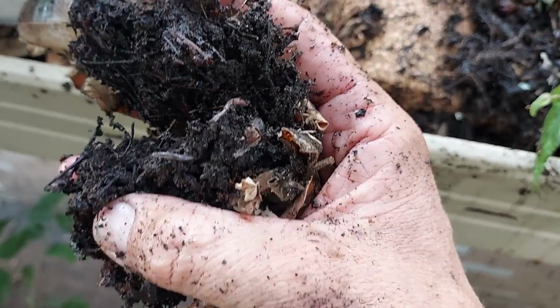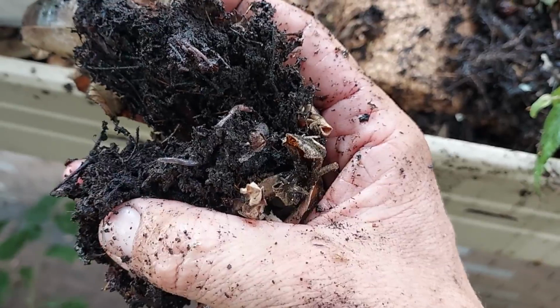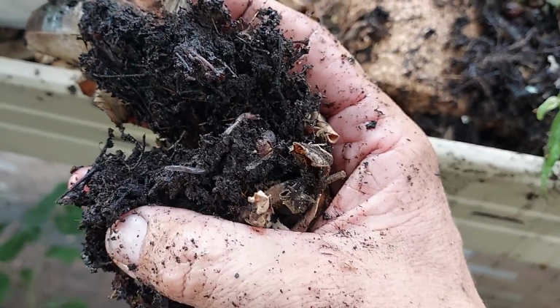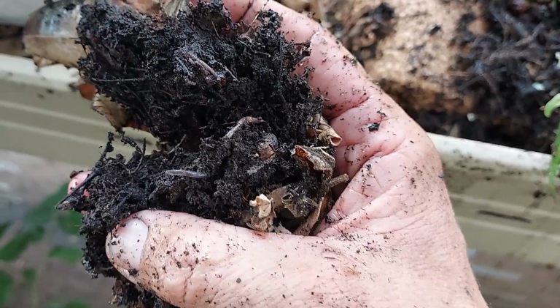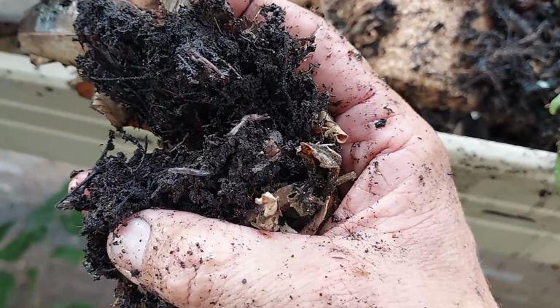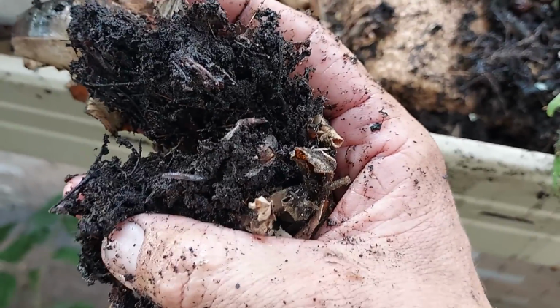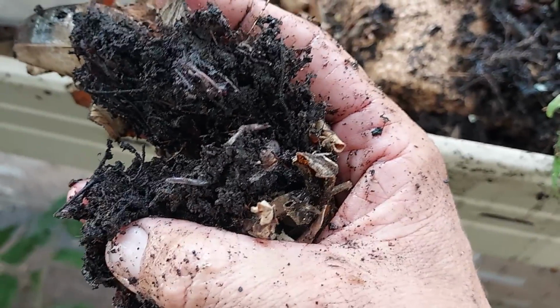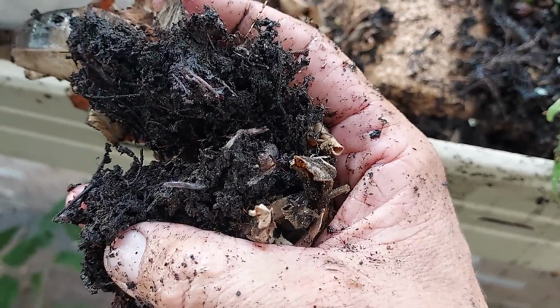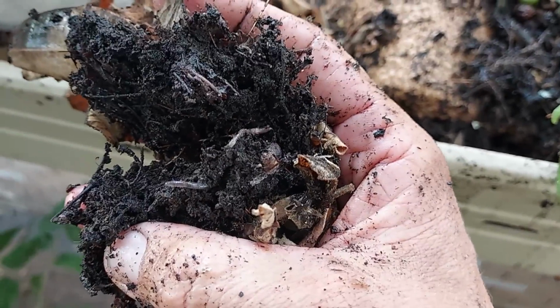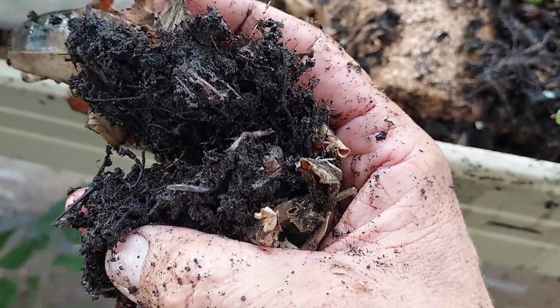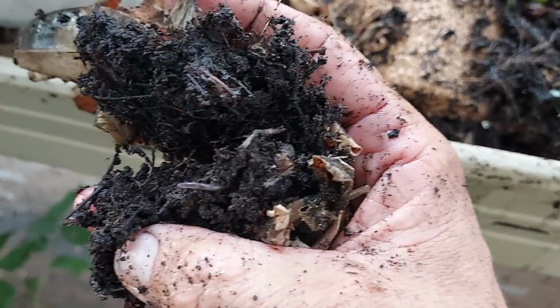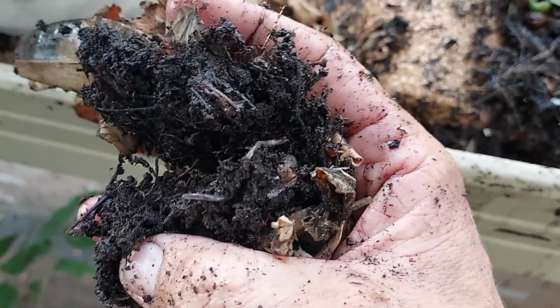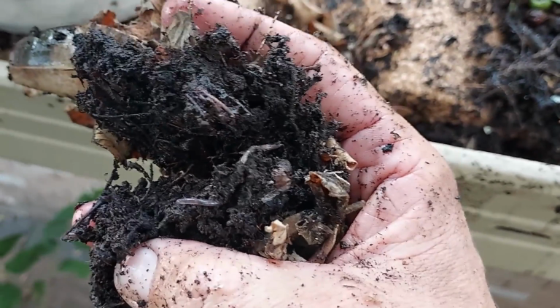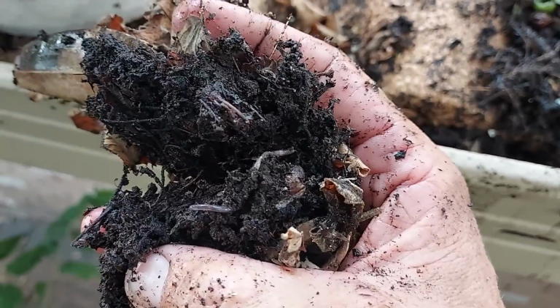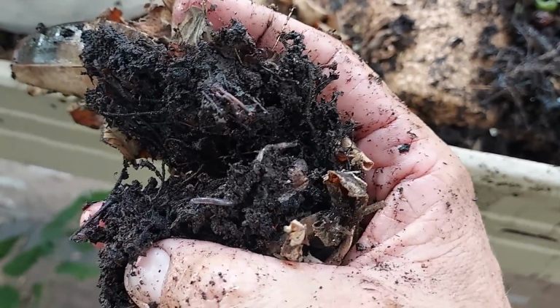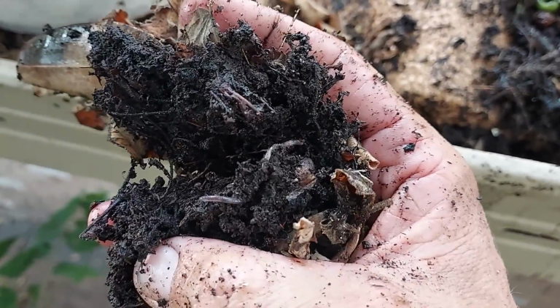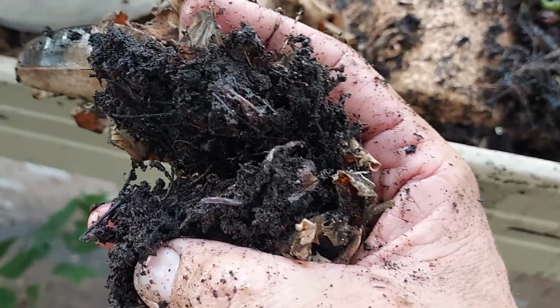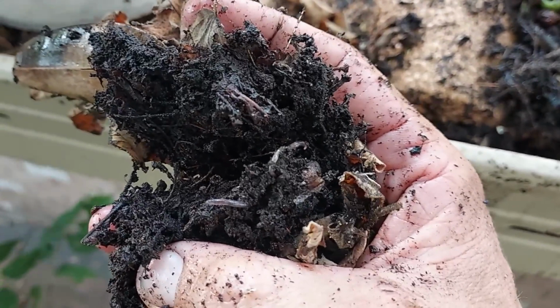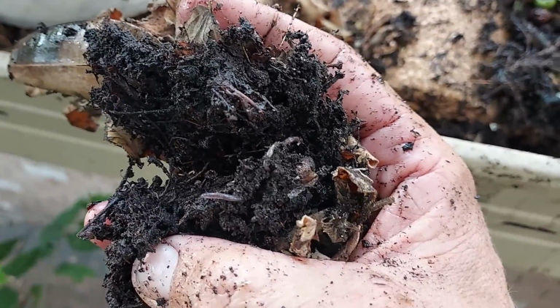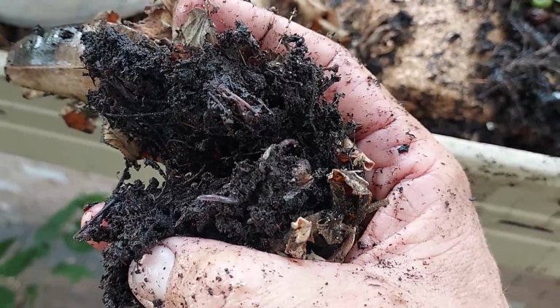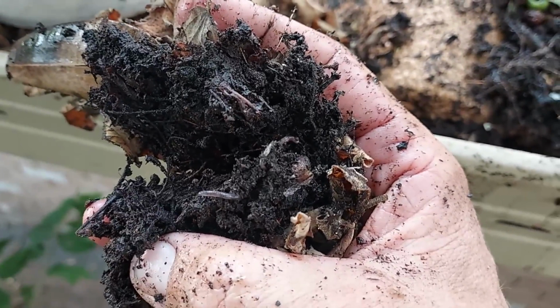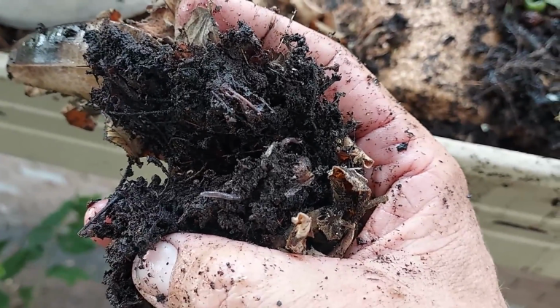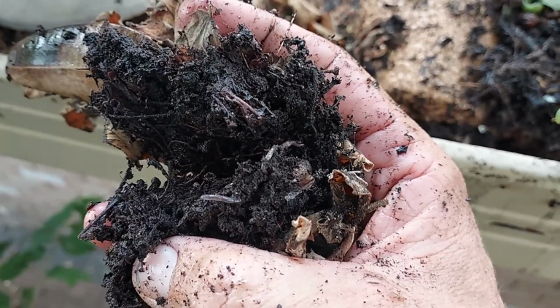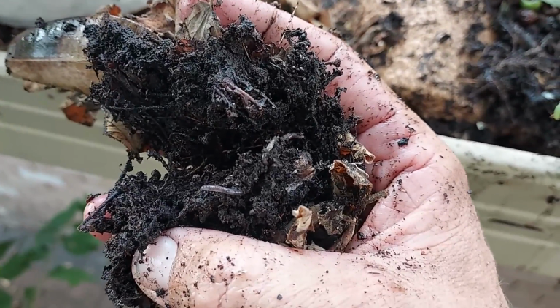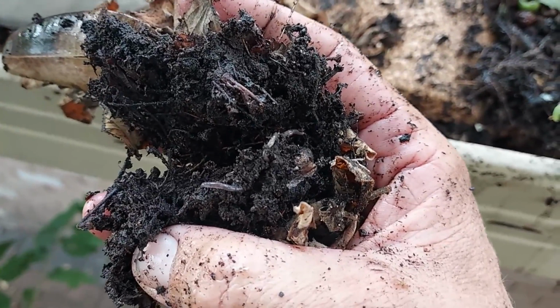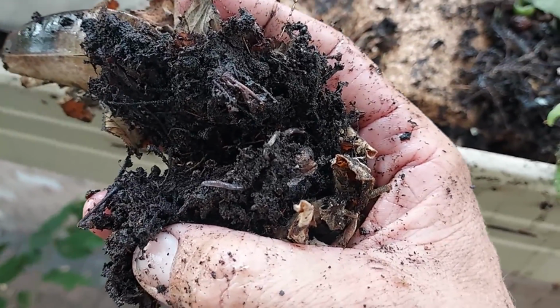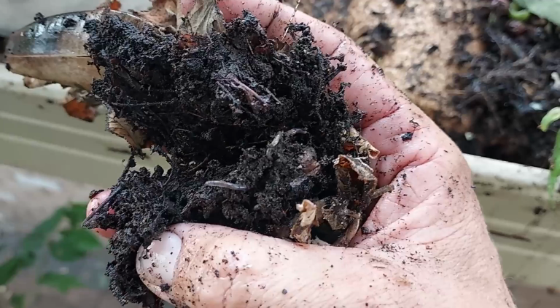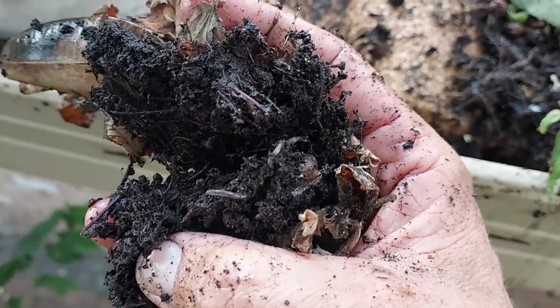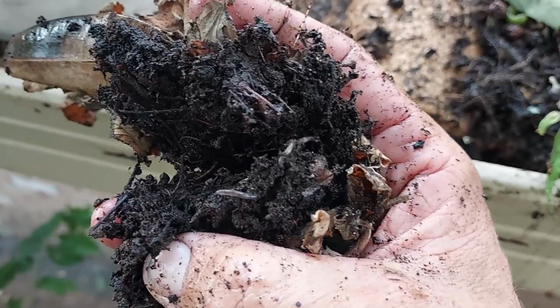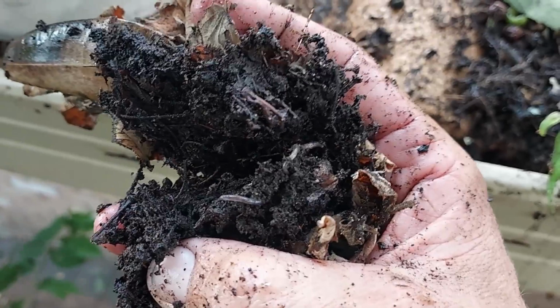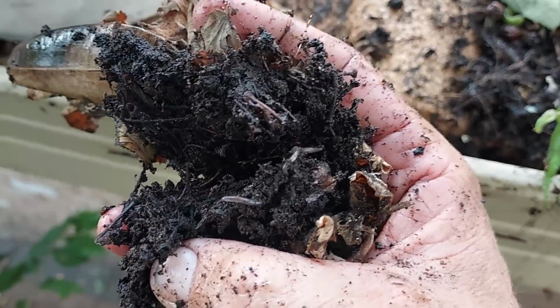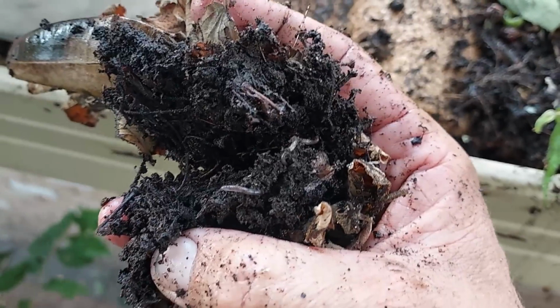In this video, I'm going to explain how you end up with earthworms in gutters or eaves troughs.